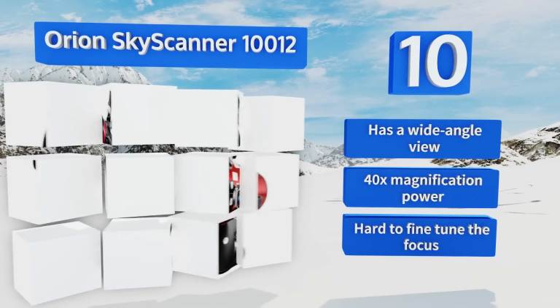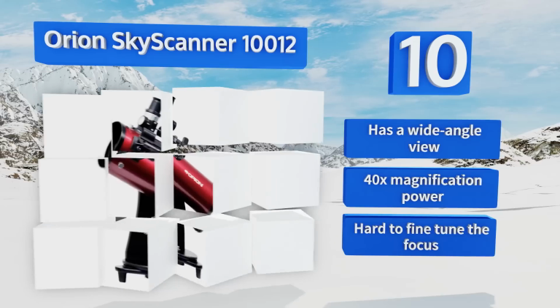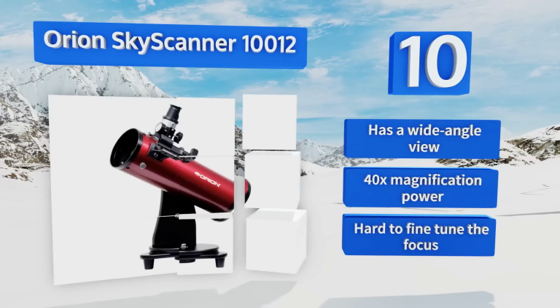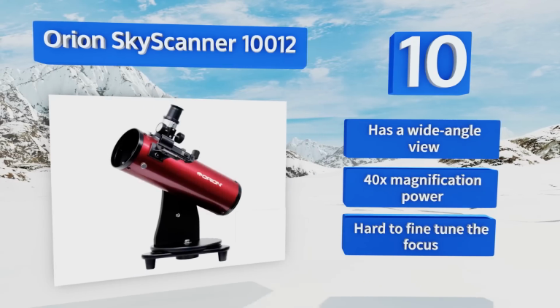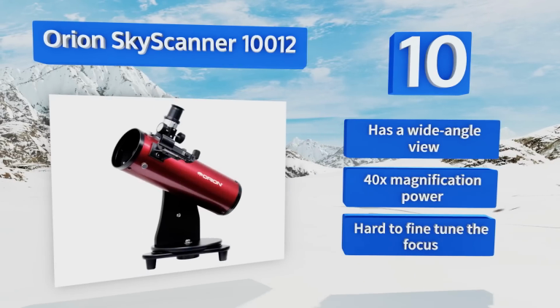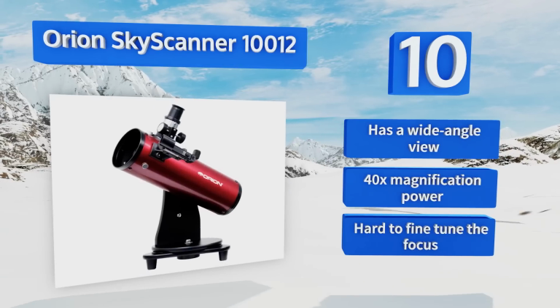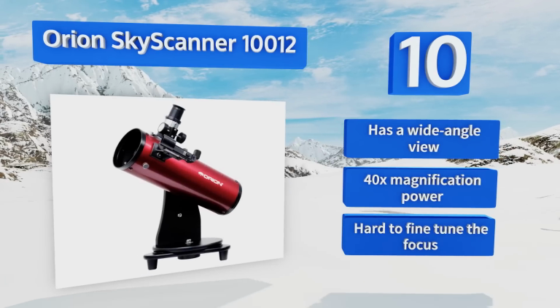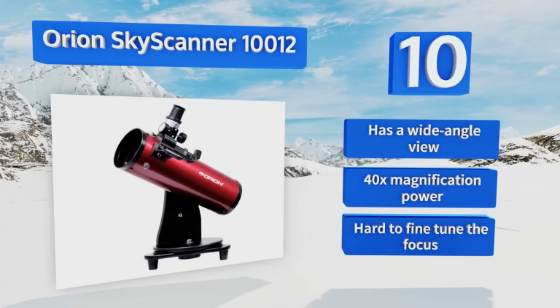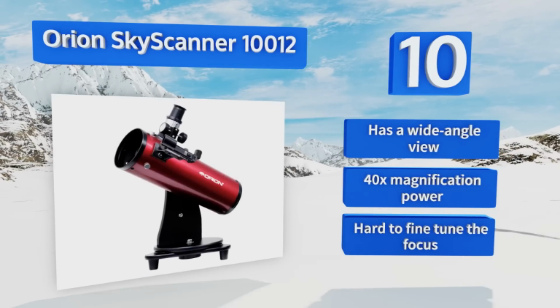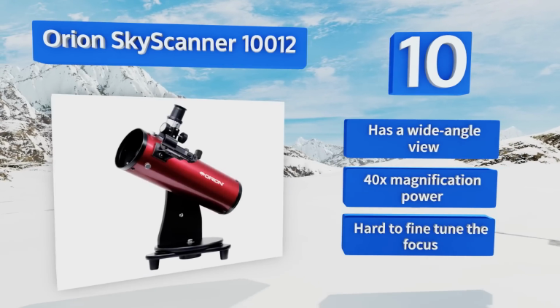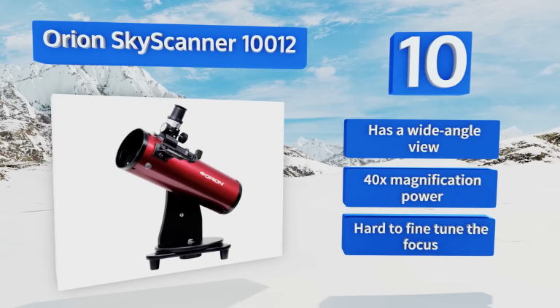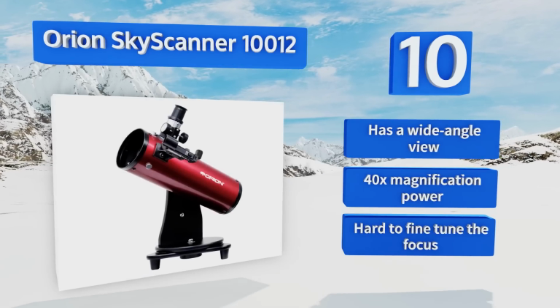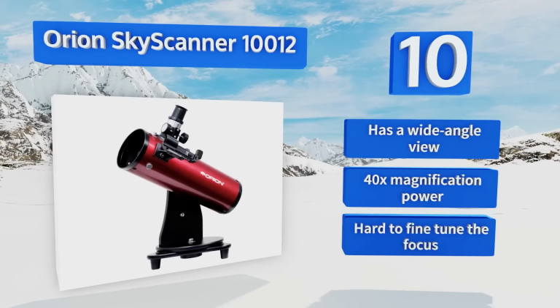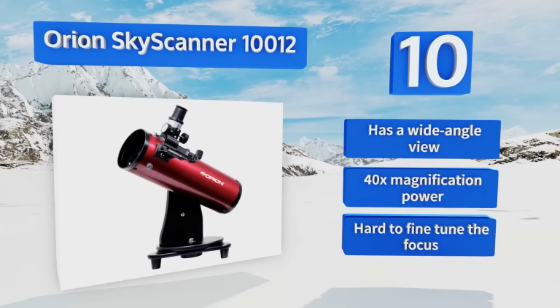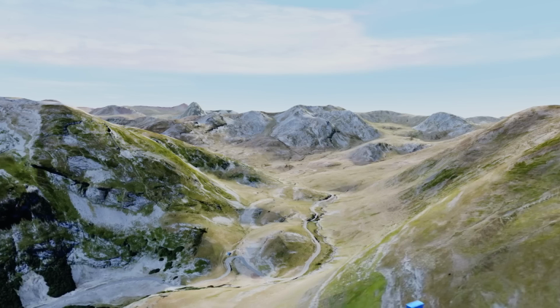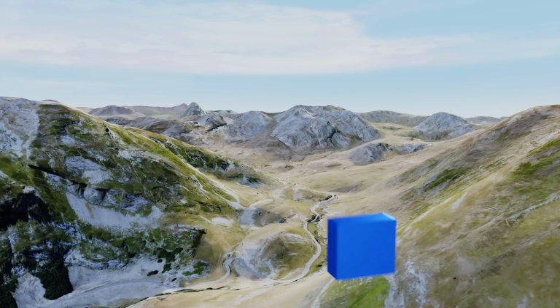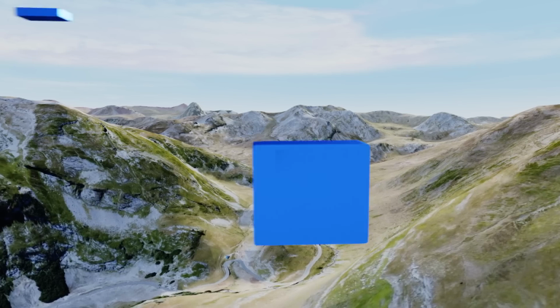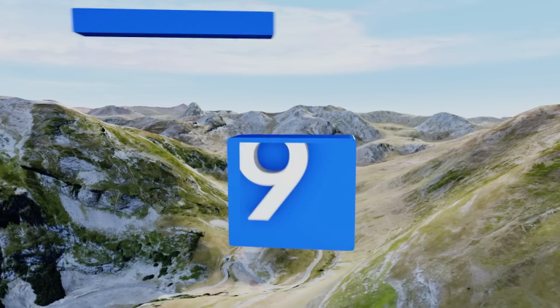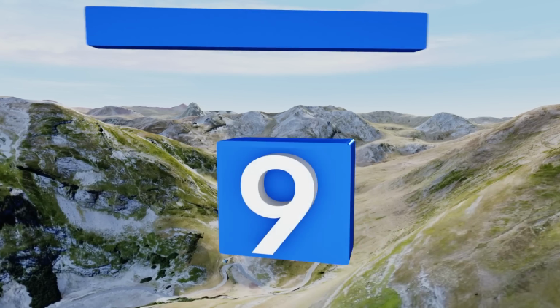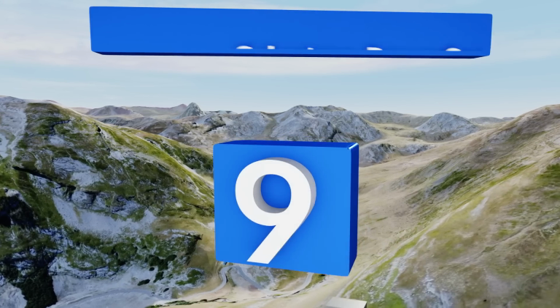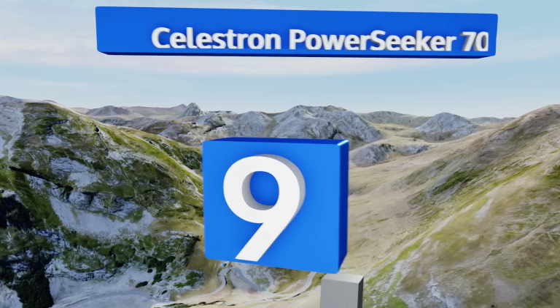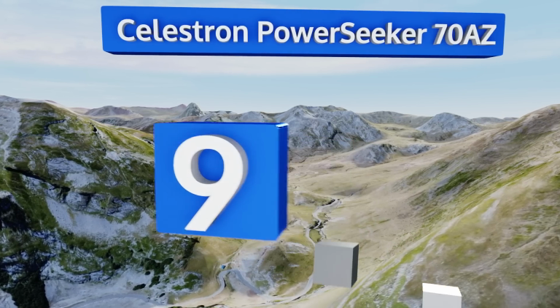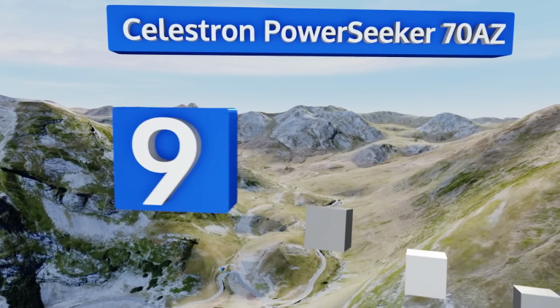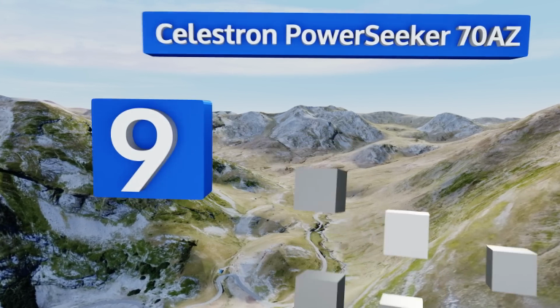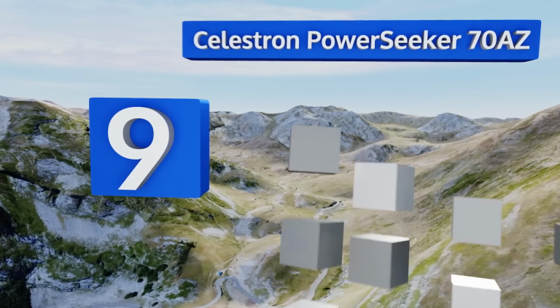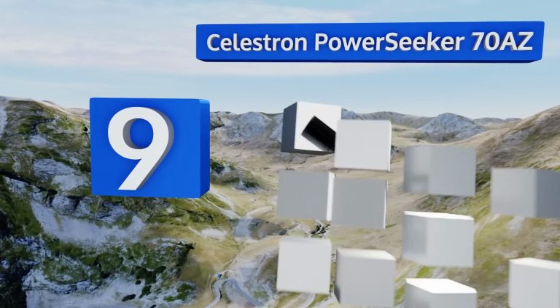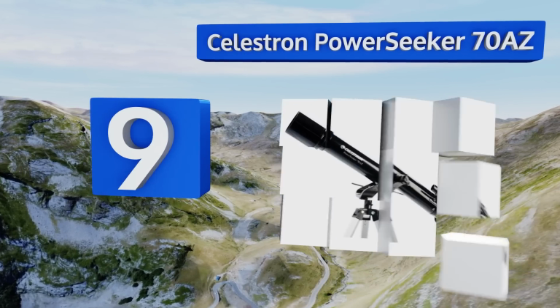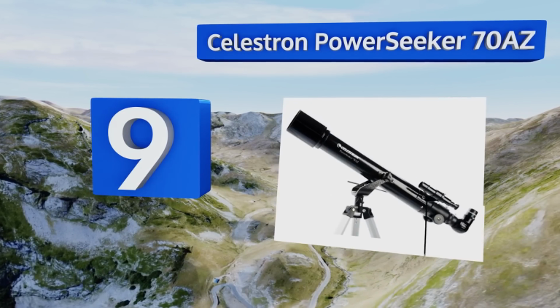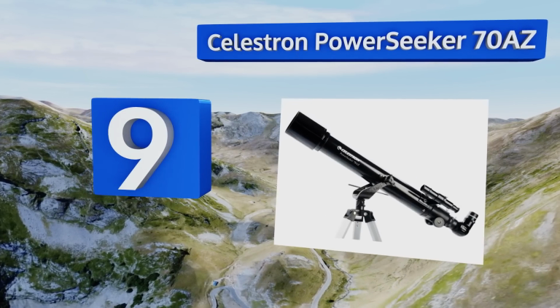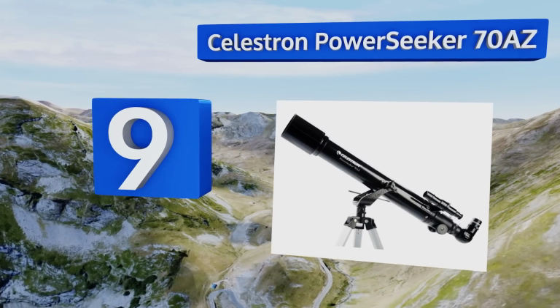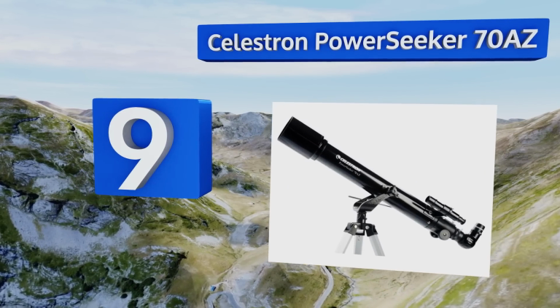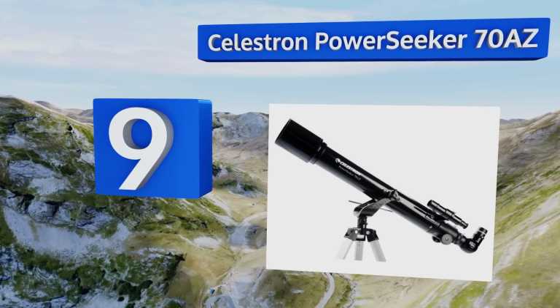However, the Orion SkyScanner 100 is hard to fine-tune the focus.